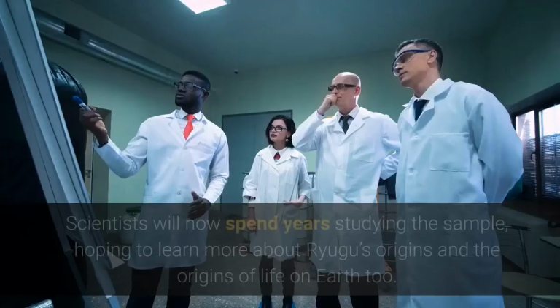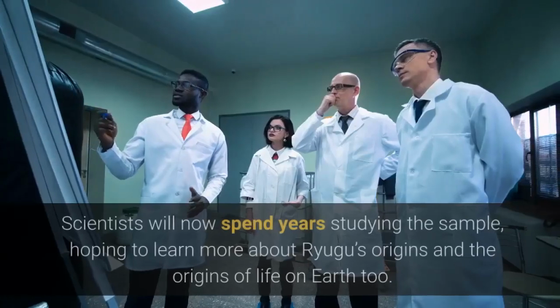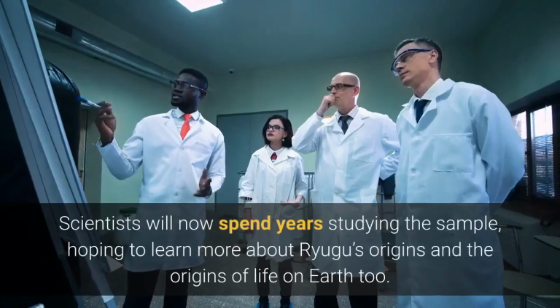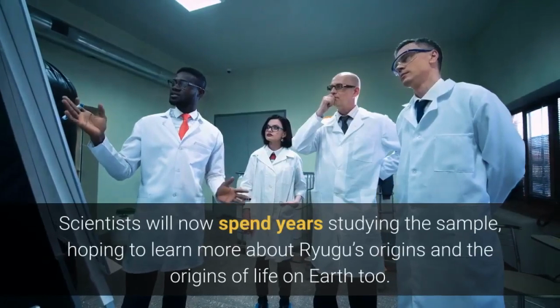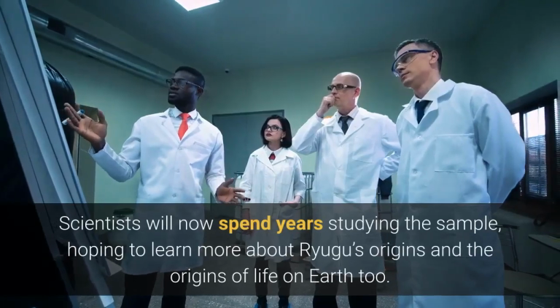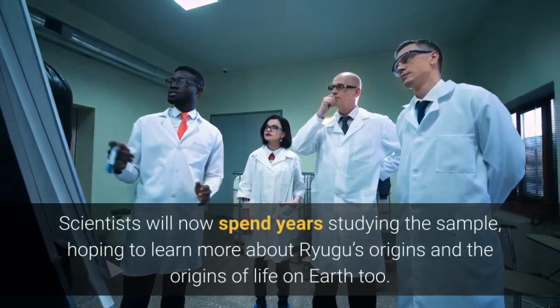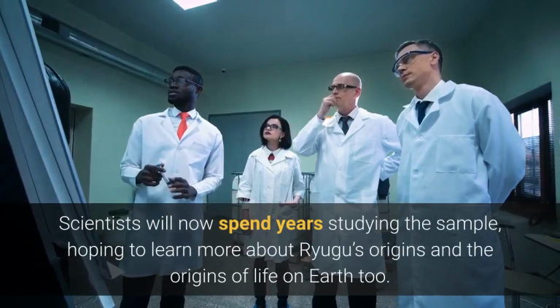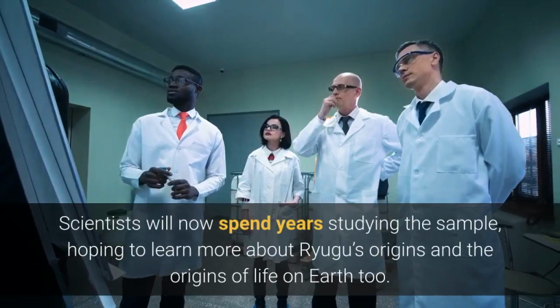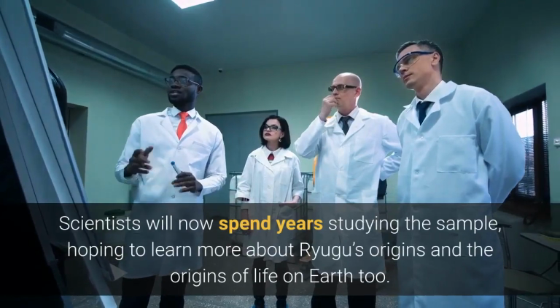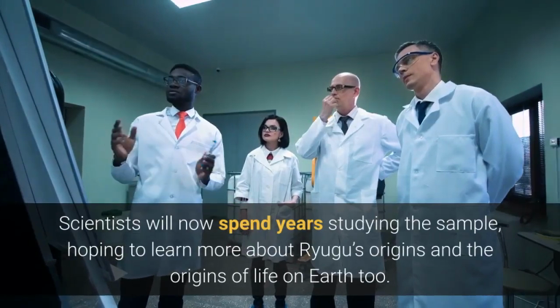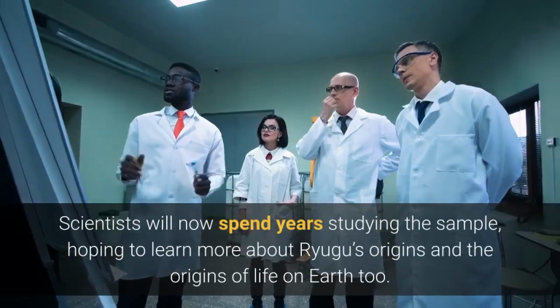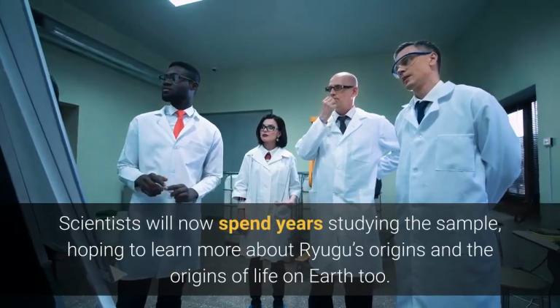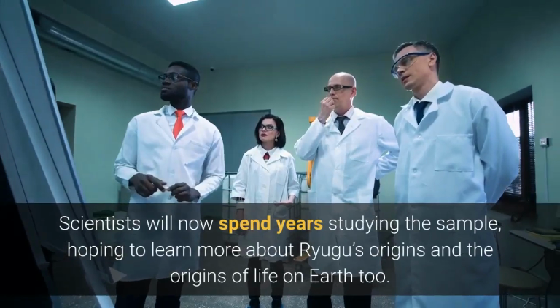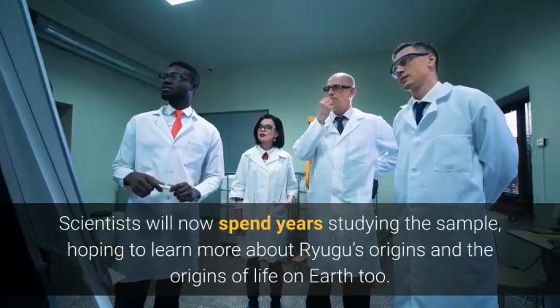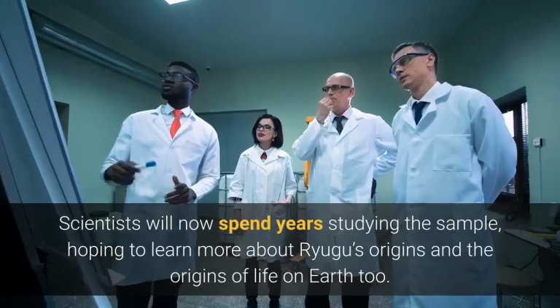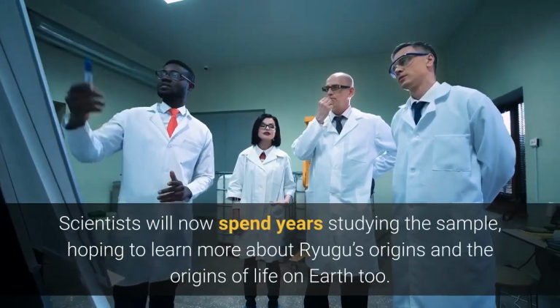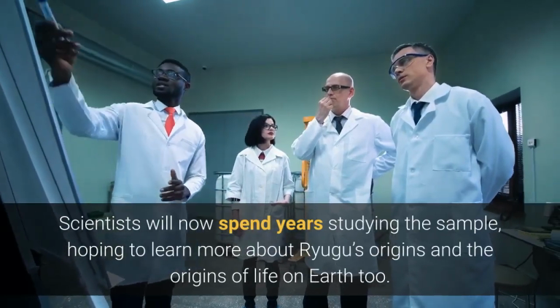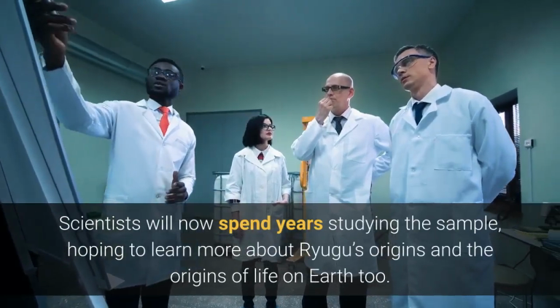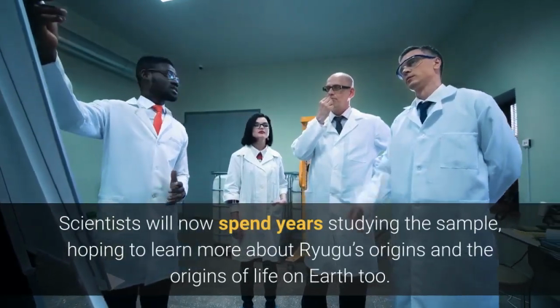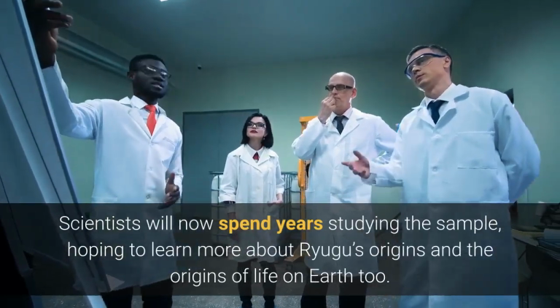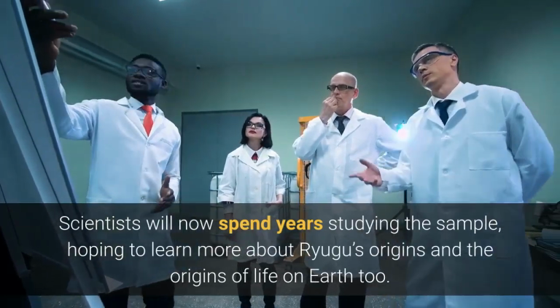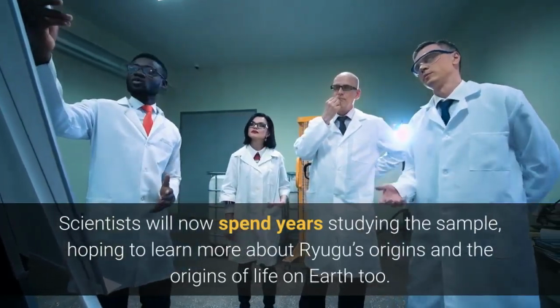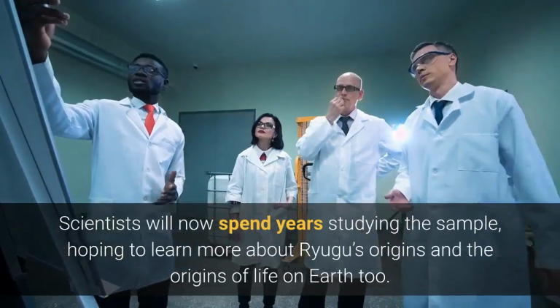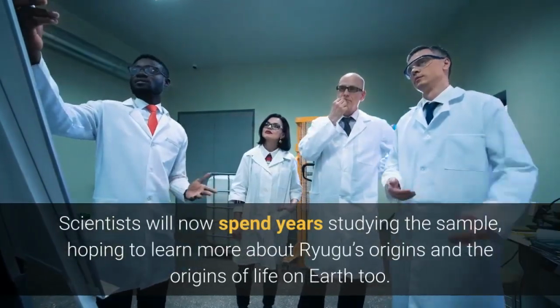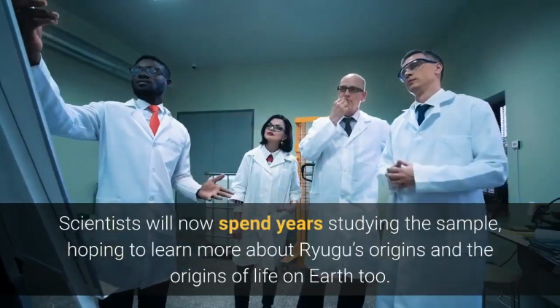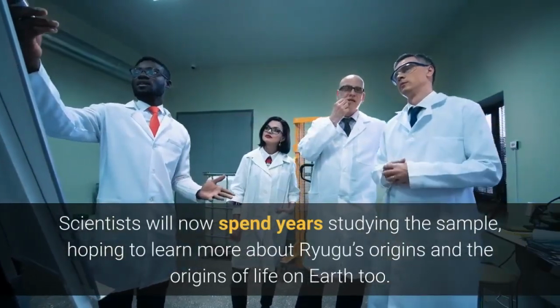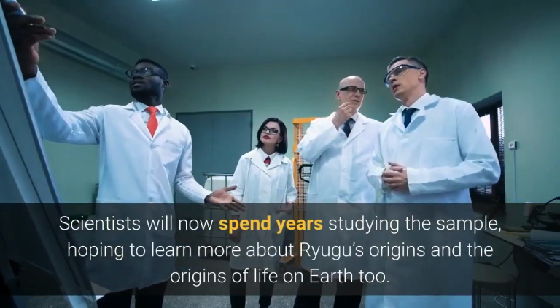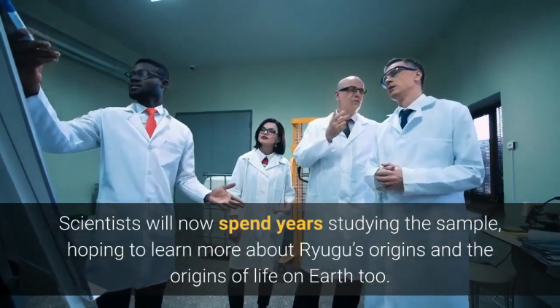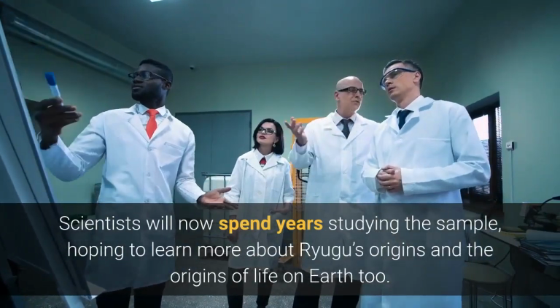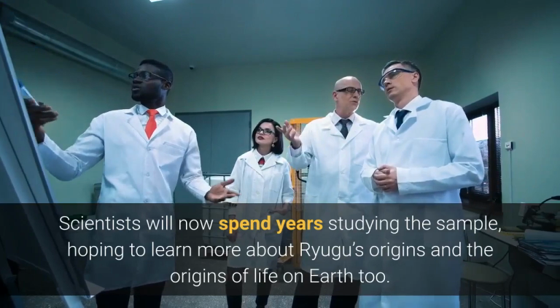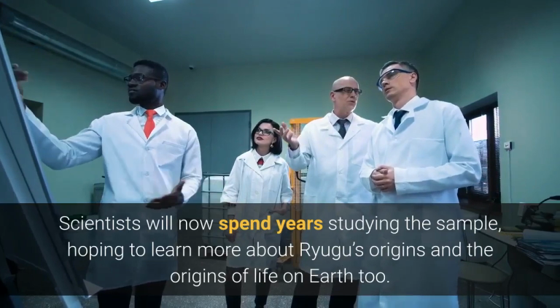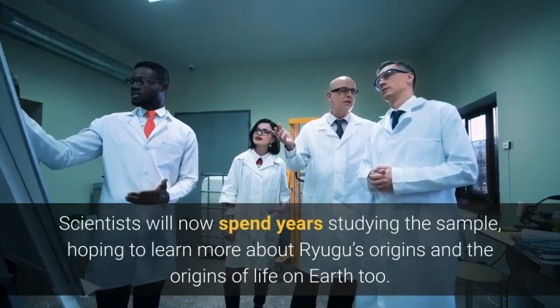Scientists will now spend years studying the sample, hoping to learn more about Ryugu's origins and the origins of life on Earth.